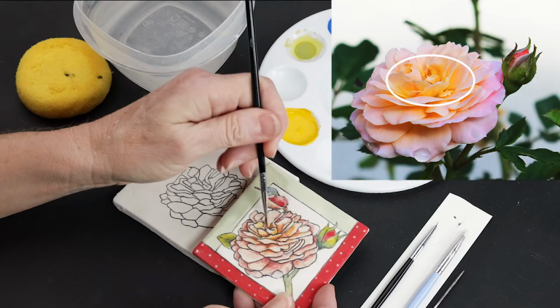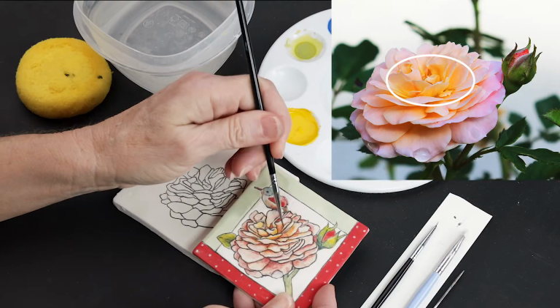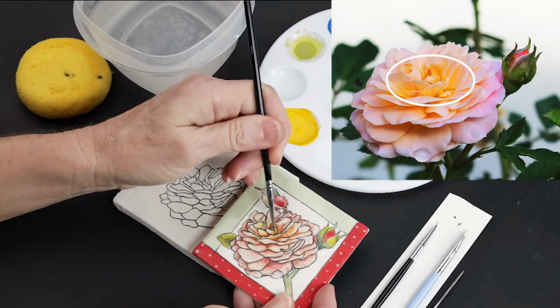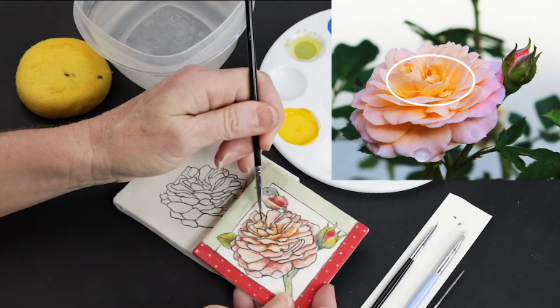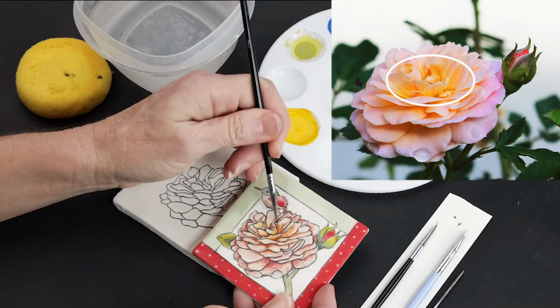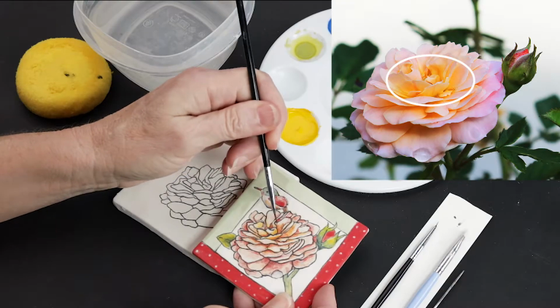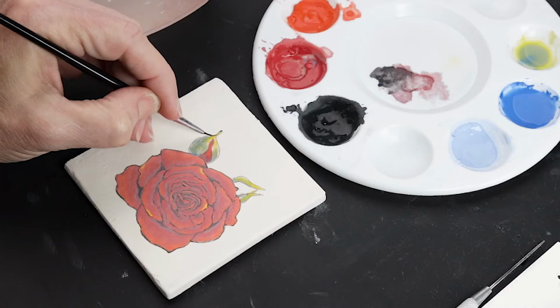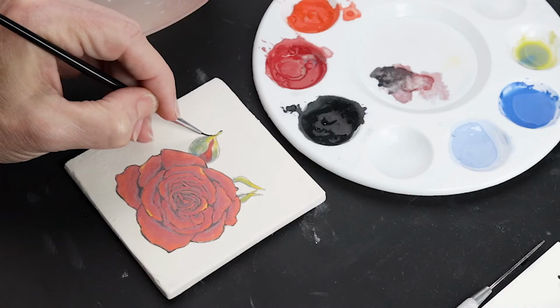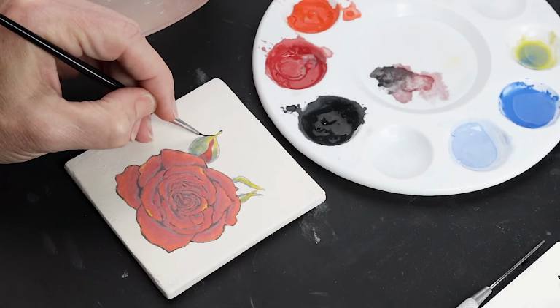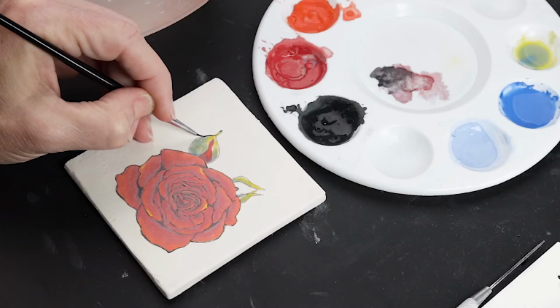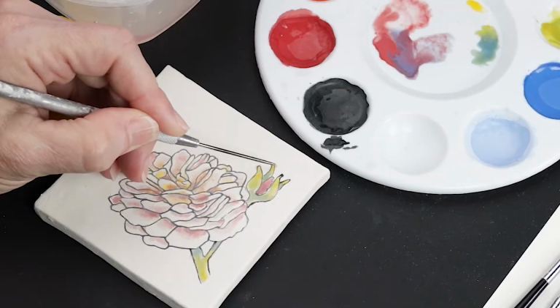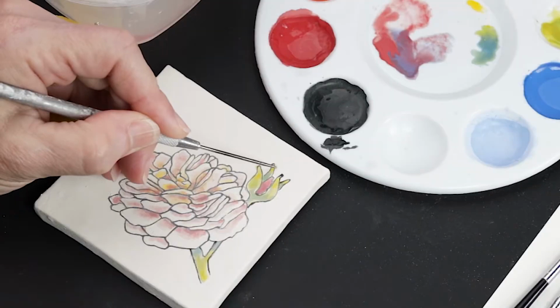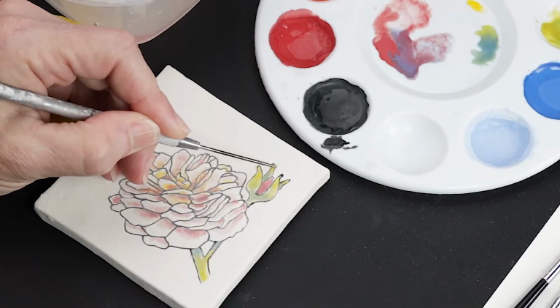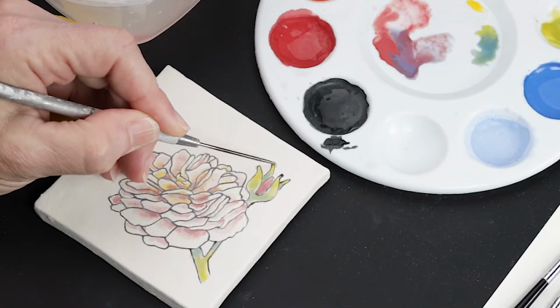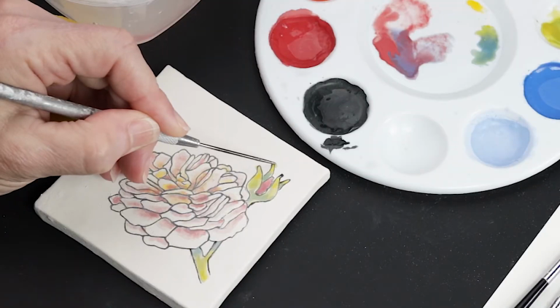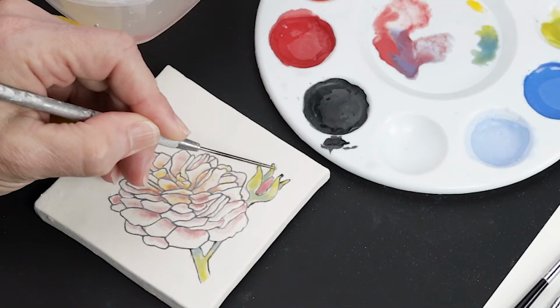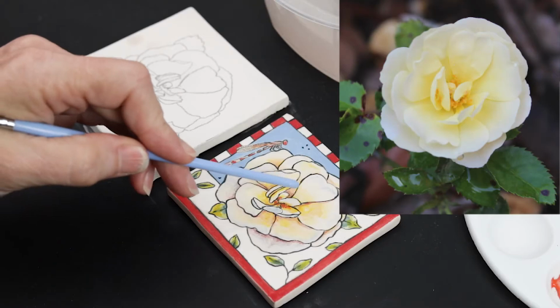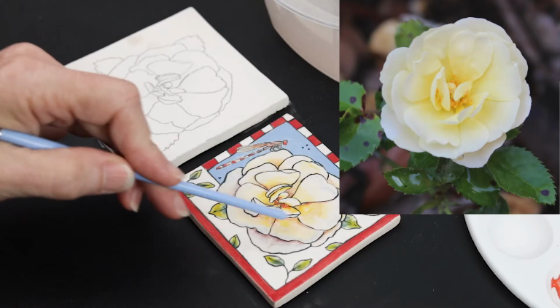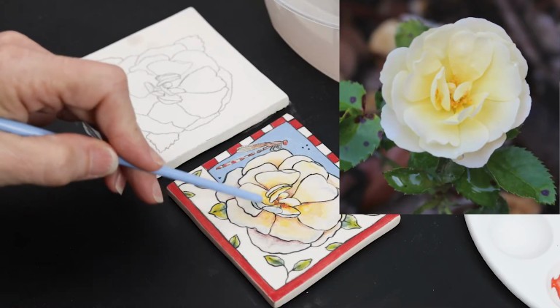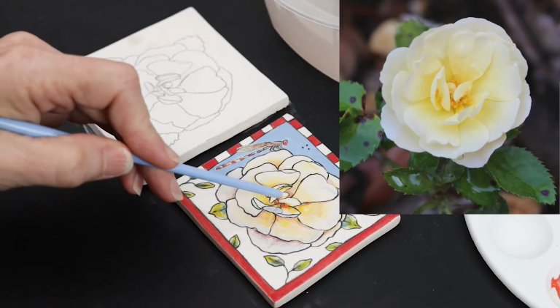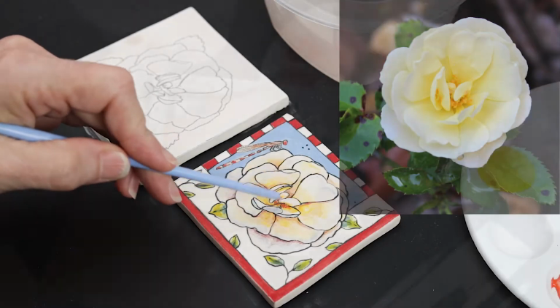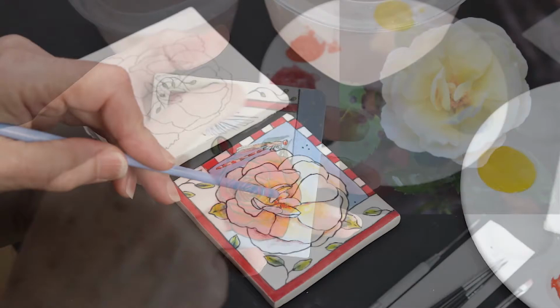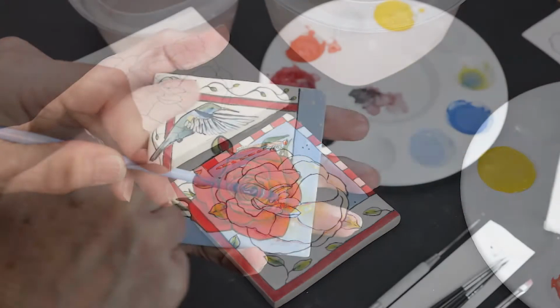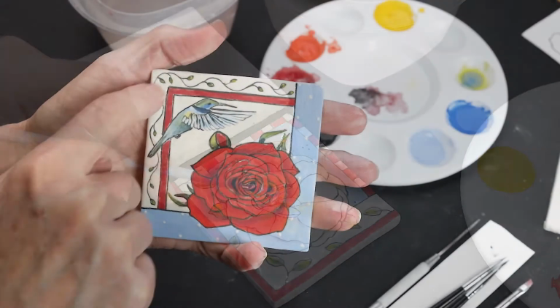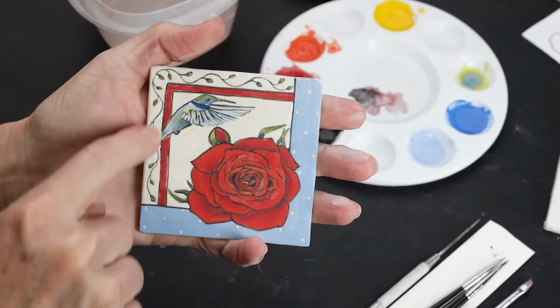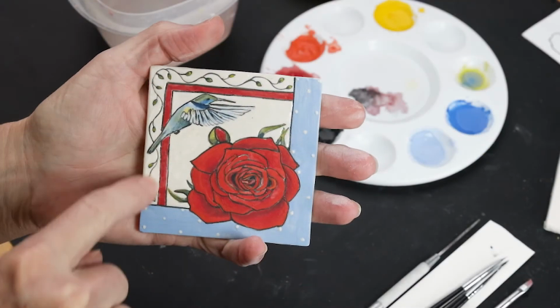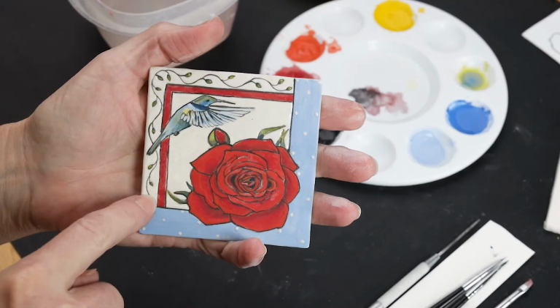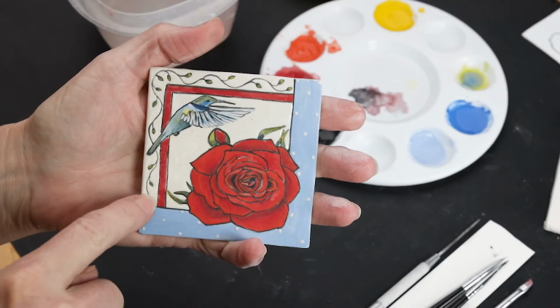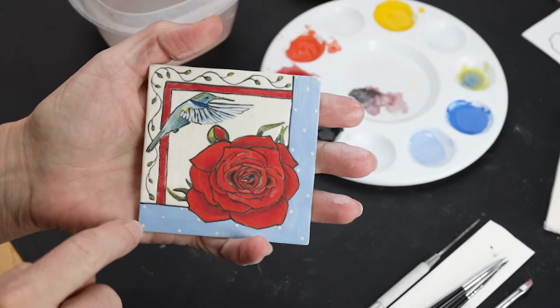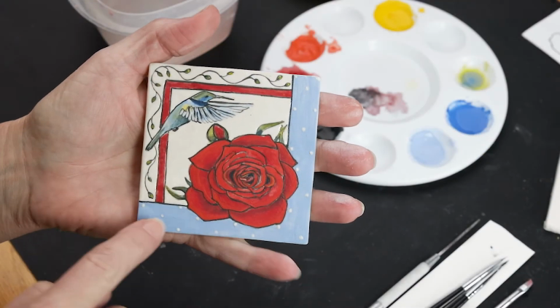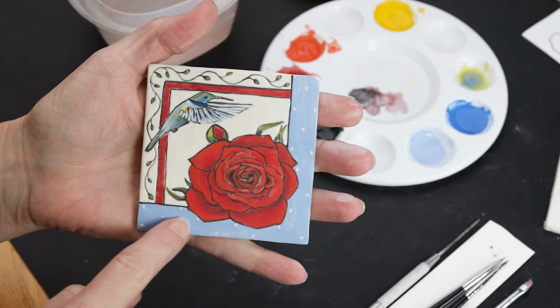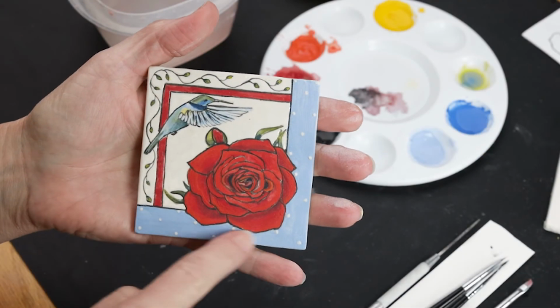You will learn the building blocks of painting such as color, line, shape, and space that will give you successful results with anything you paint.